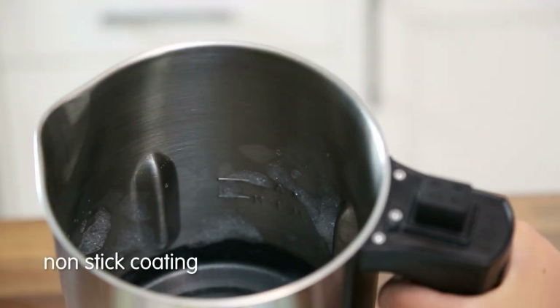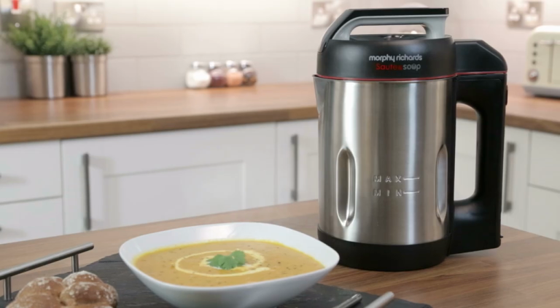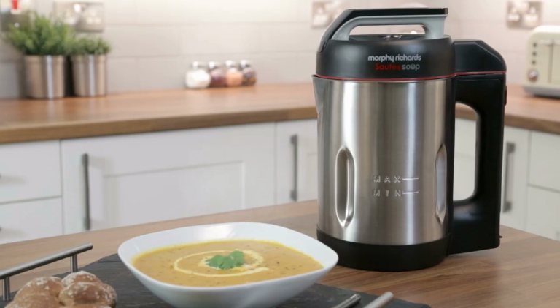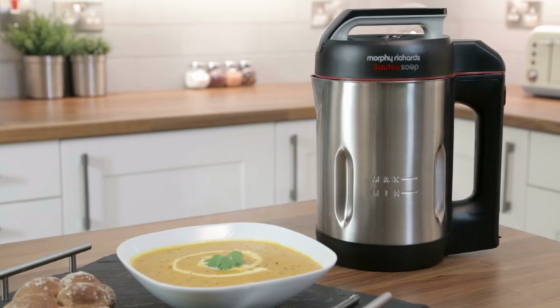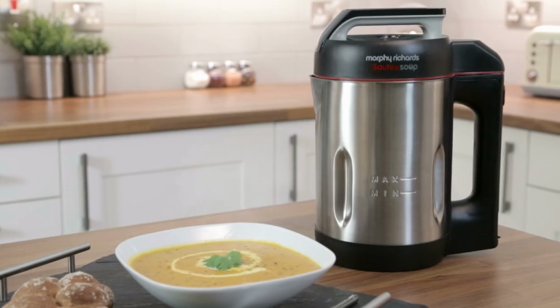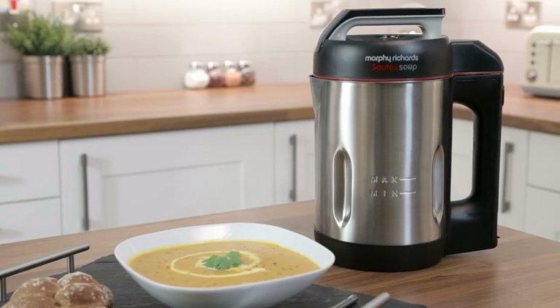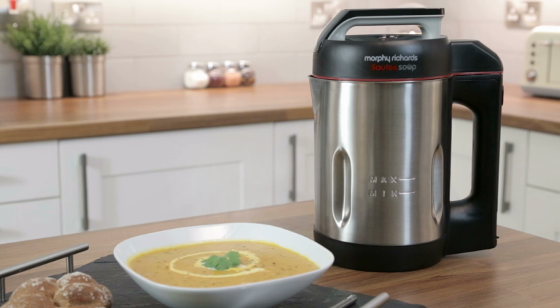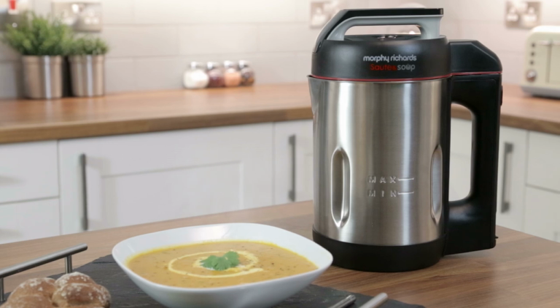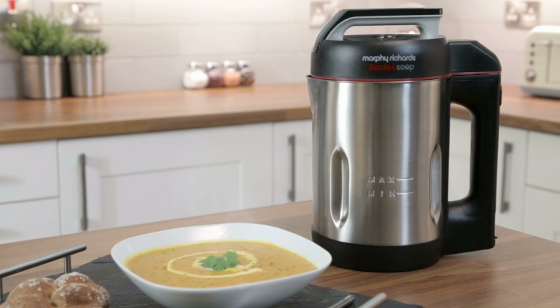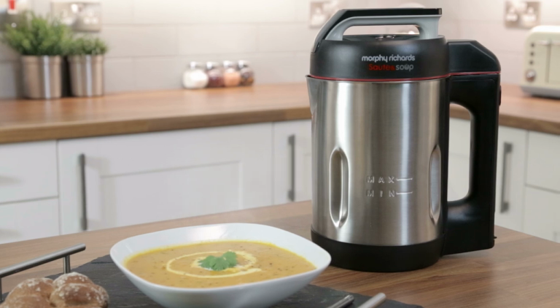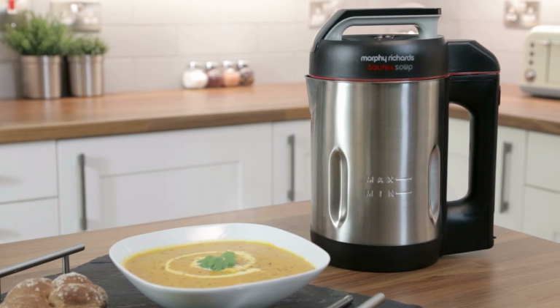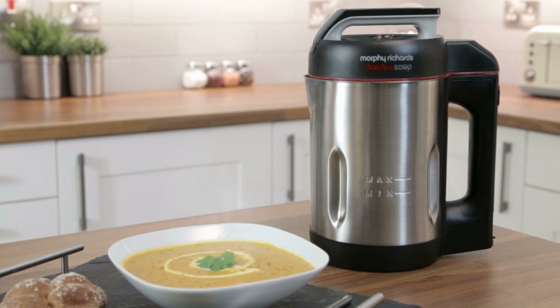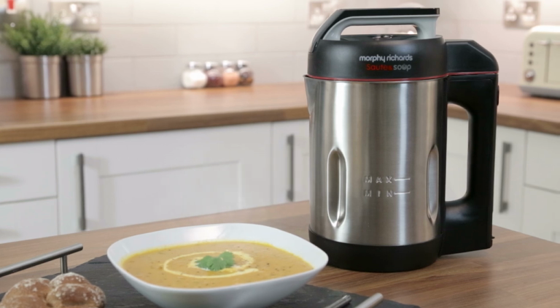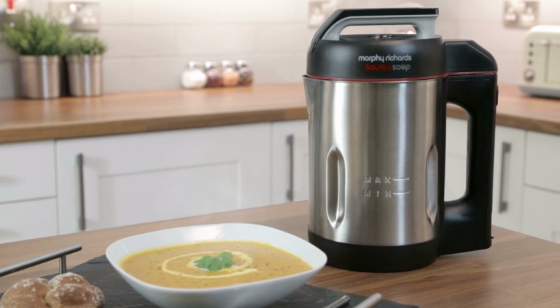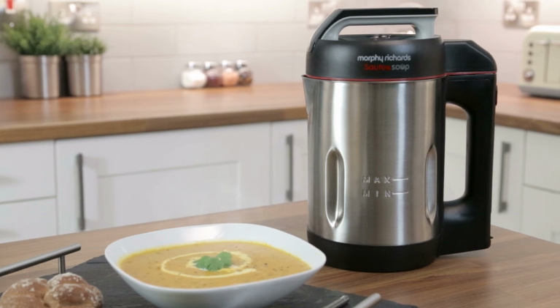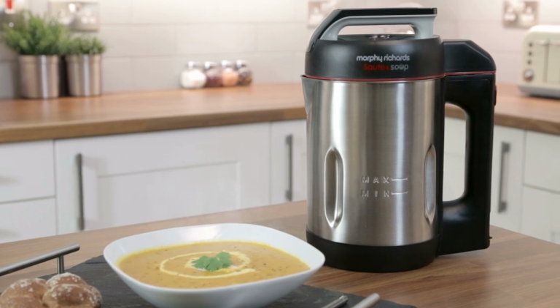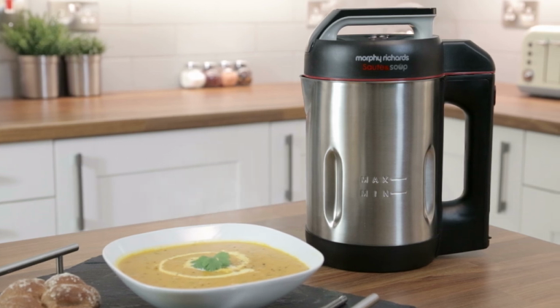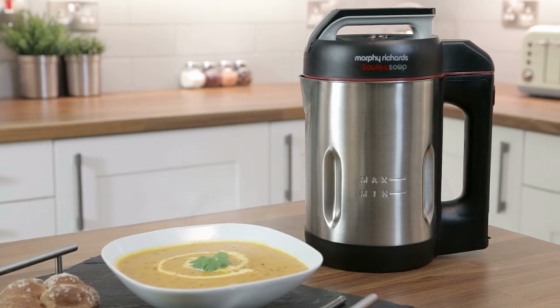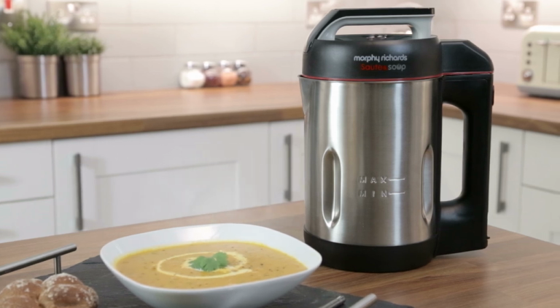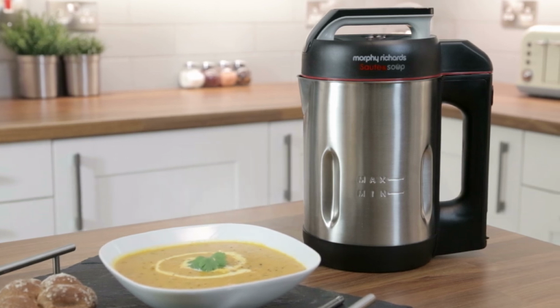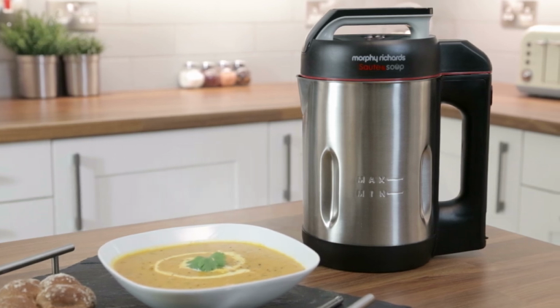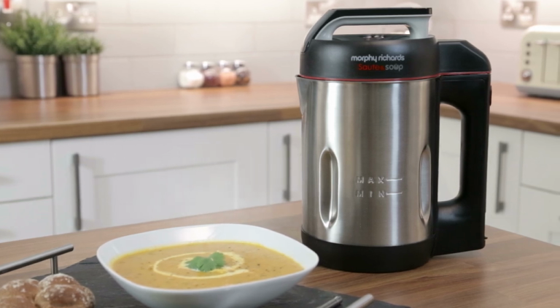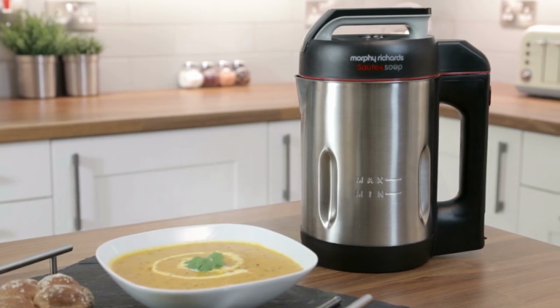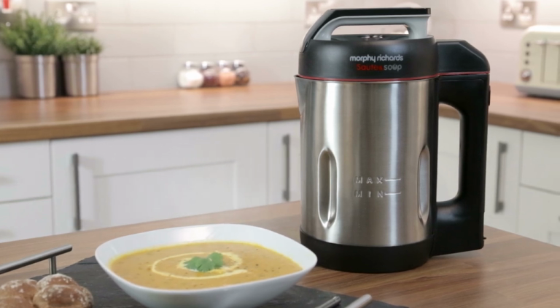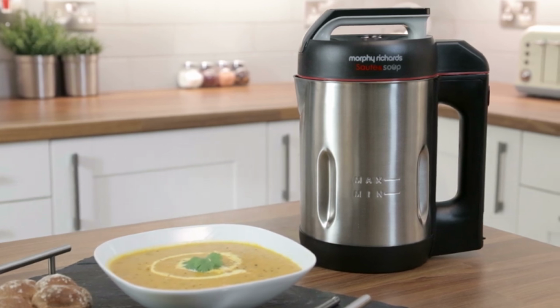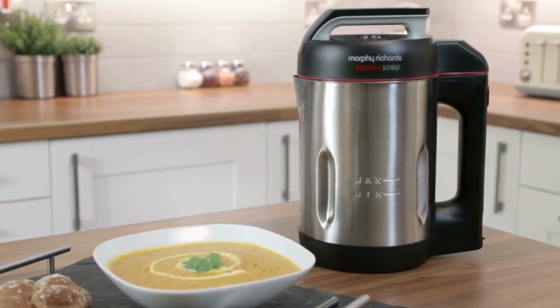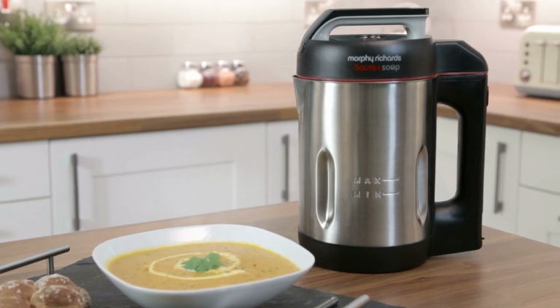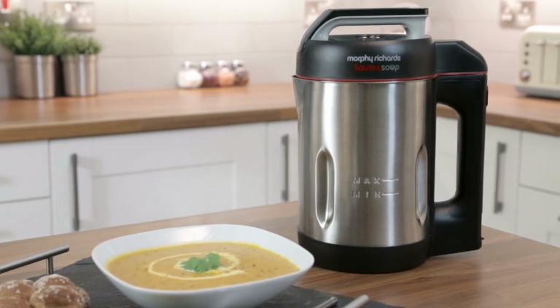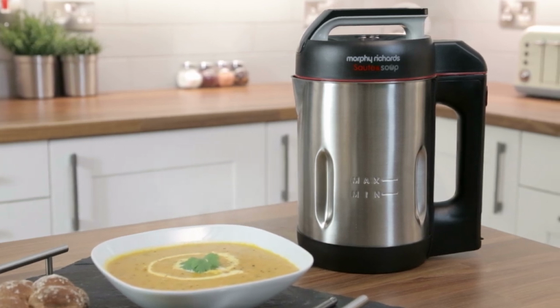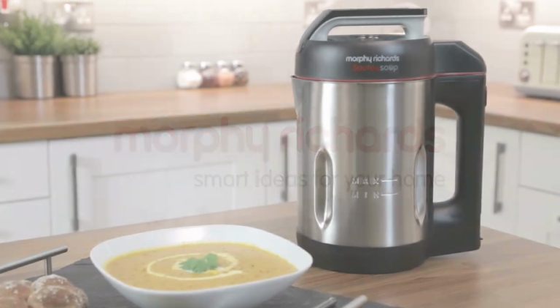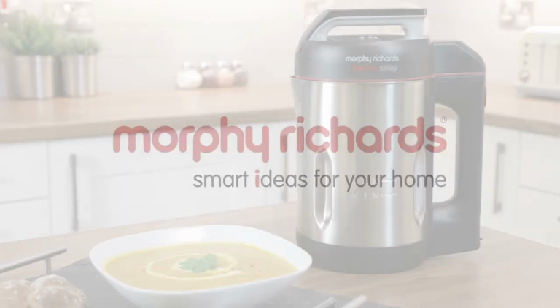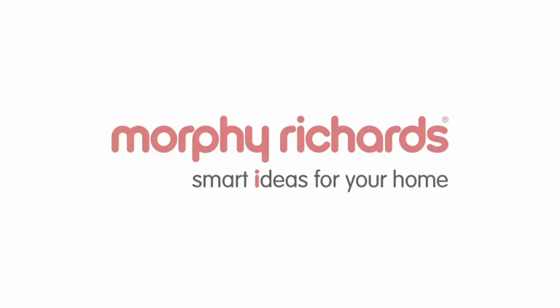The sauté and soup maker from Morphy Richards — perfect homemade soup, just the way you like to cook it.